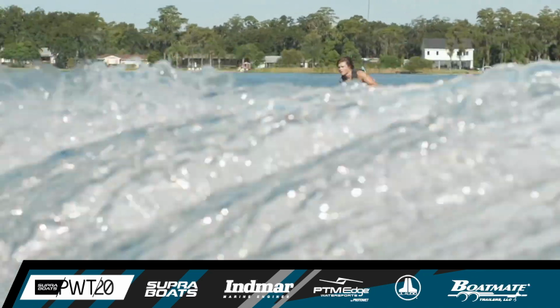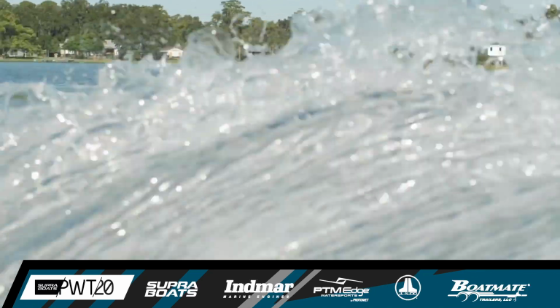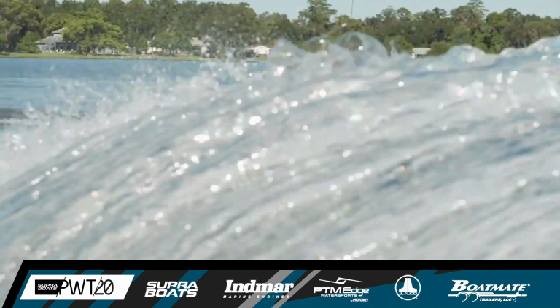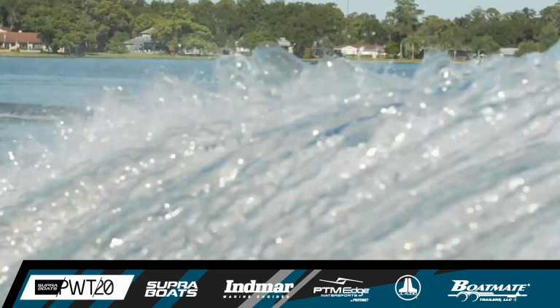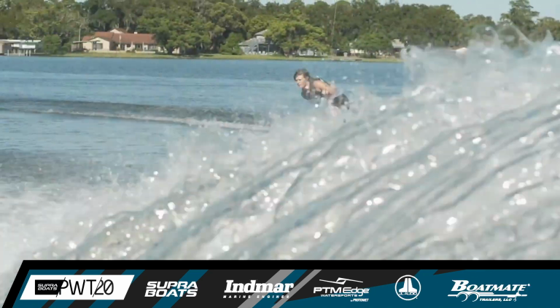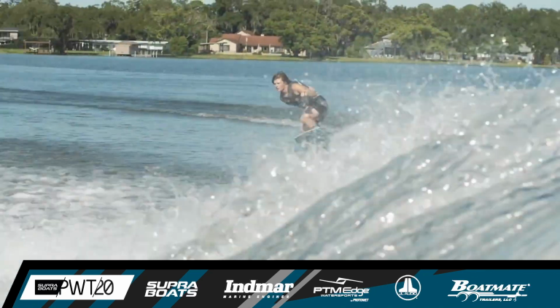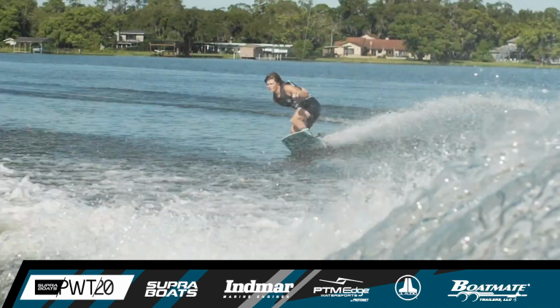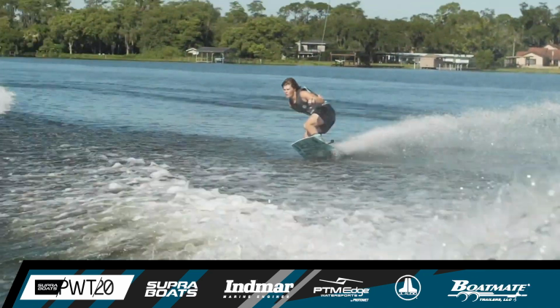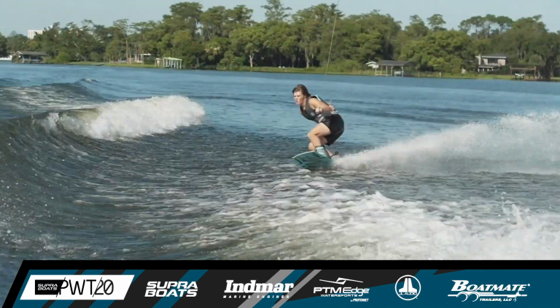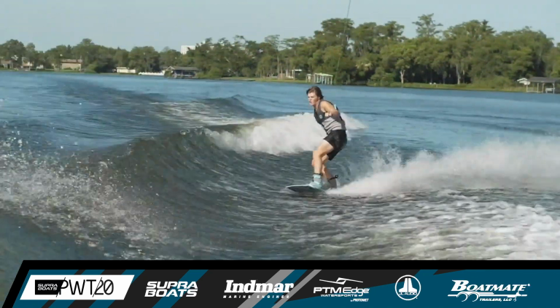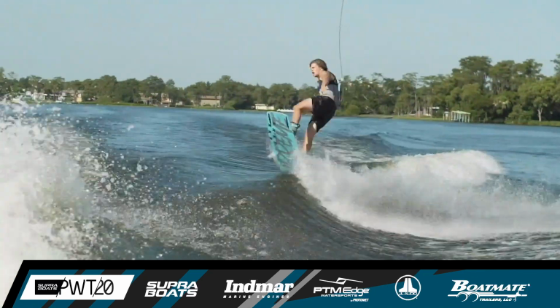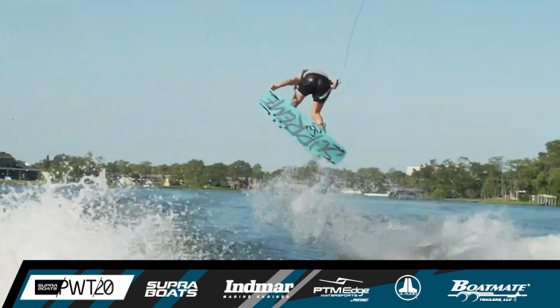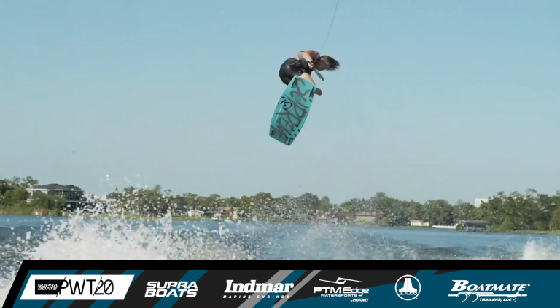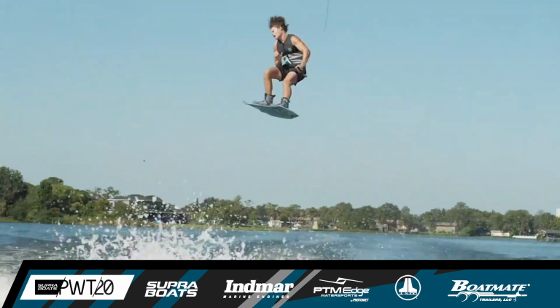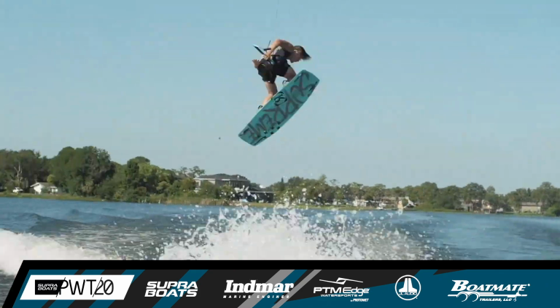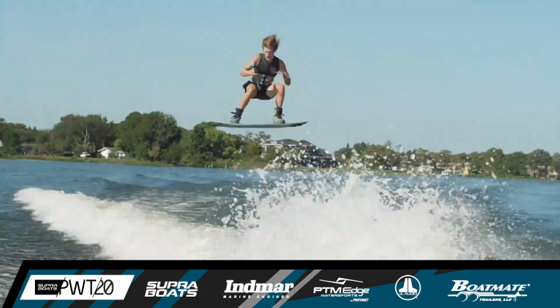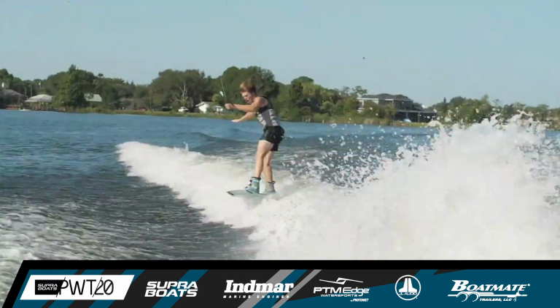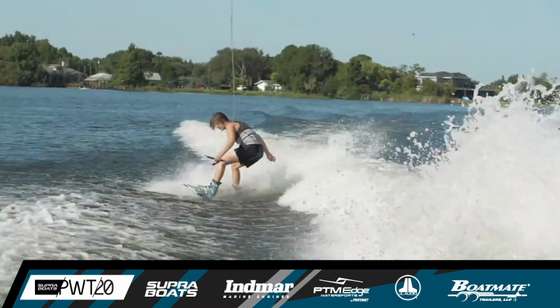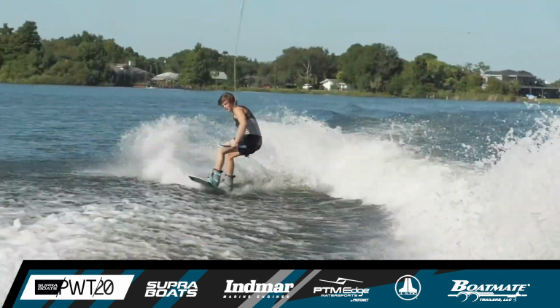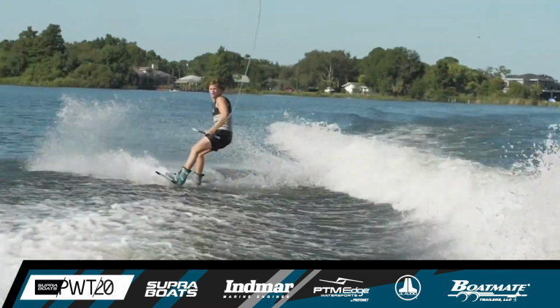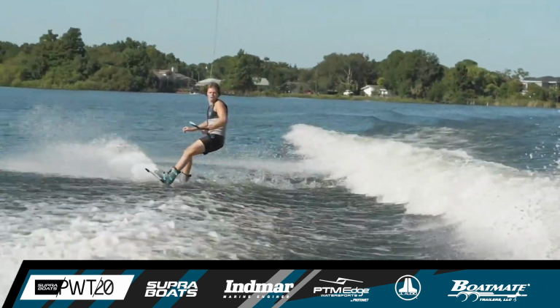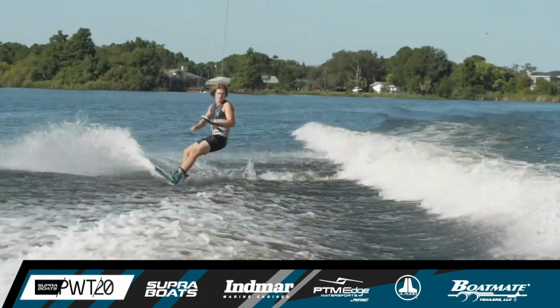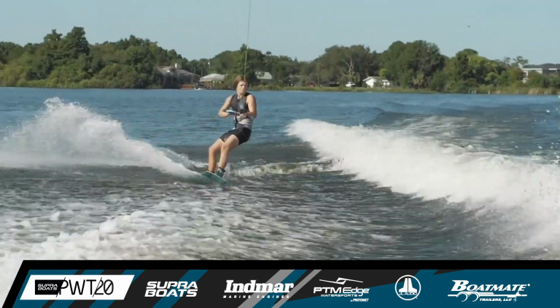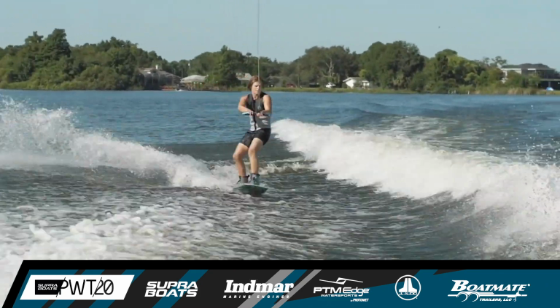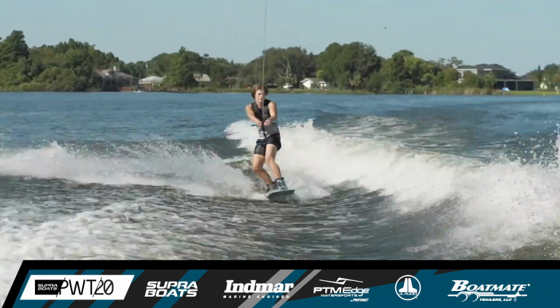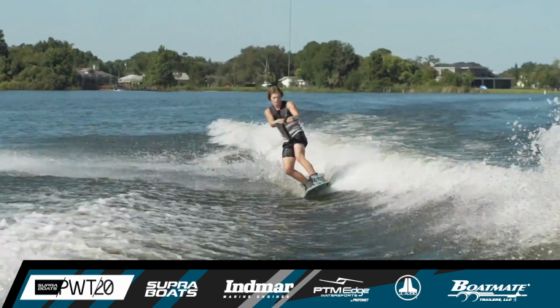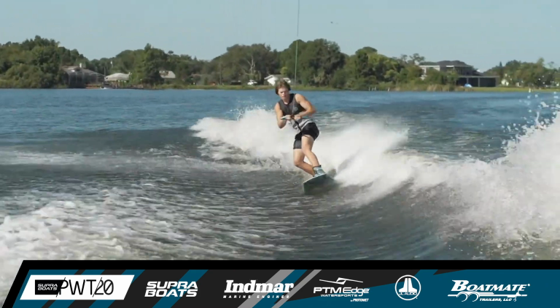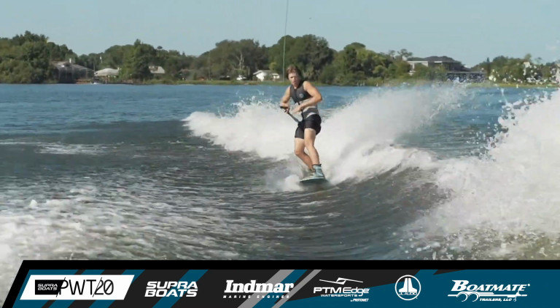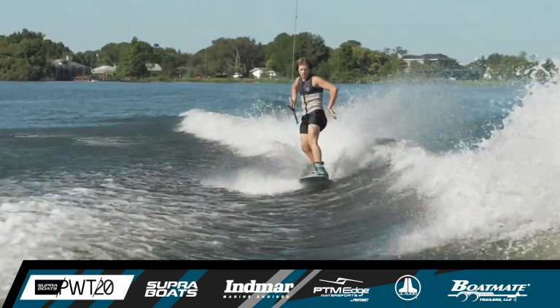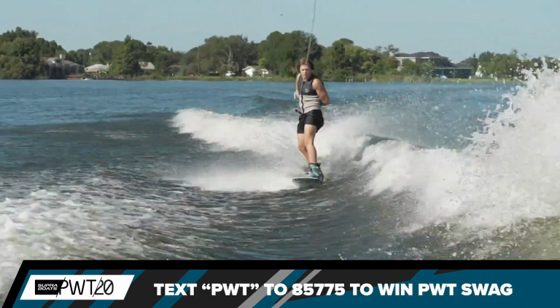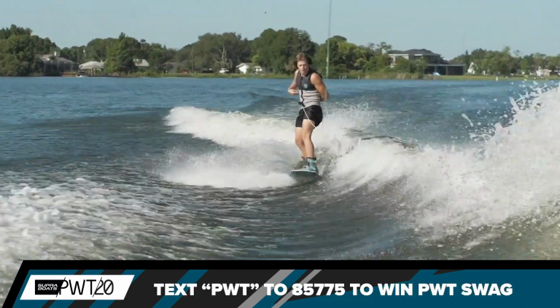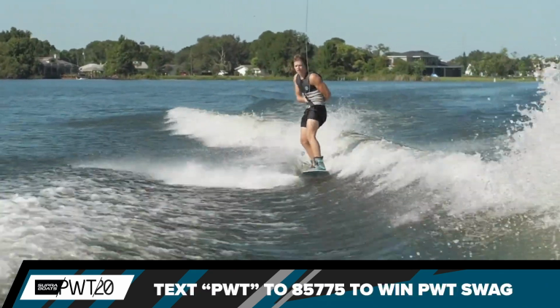Setting up this time in on the toes. Toe side approach, toe side, back side 720, squeezing in the nose grab on that maneuver.